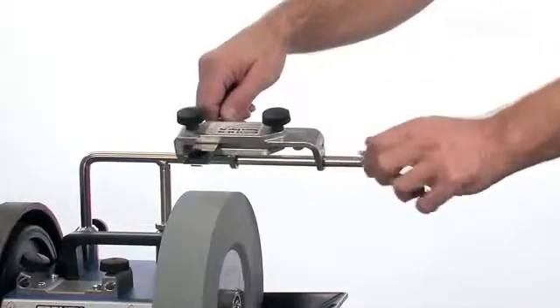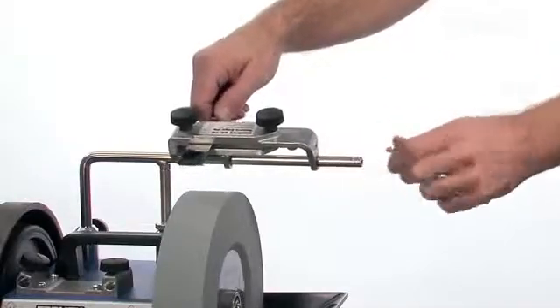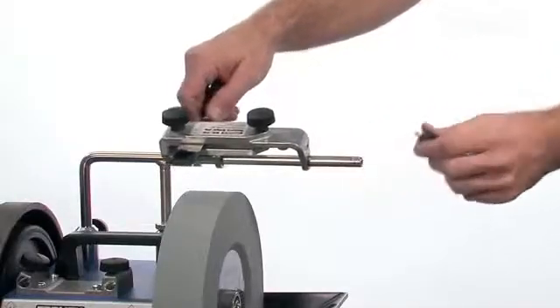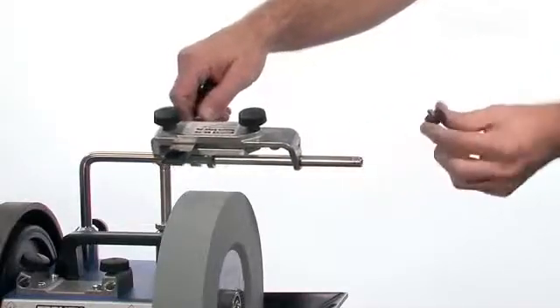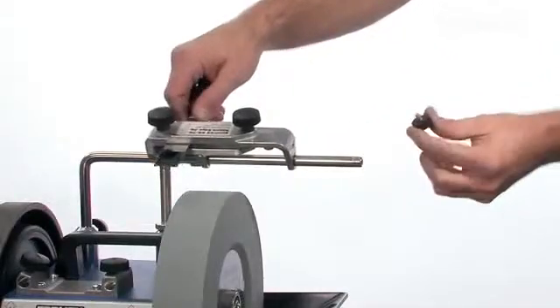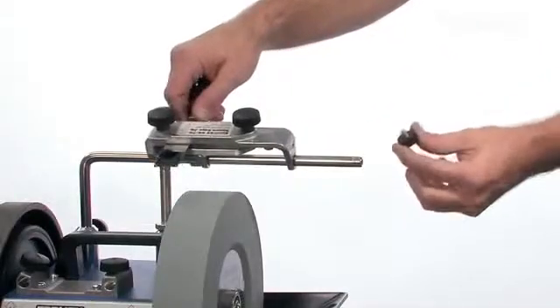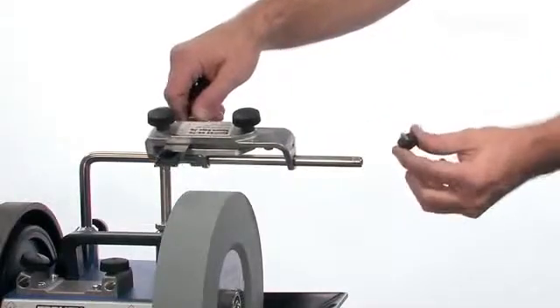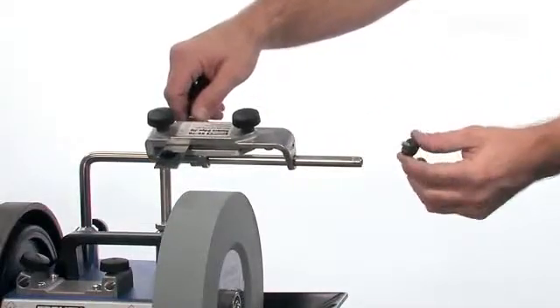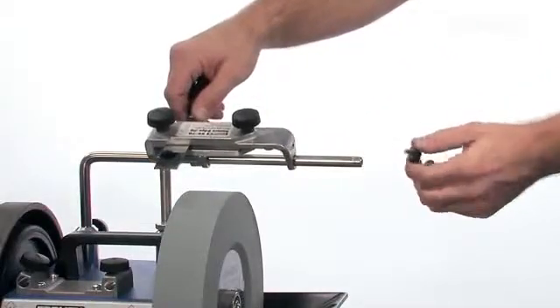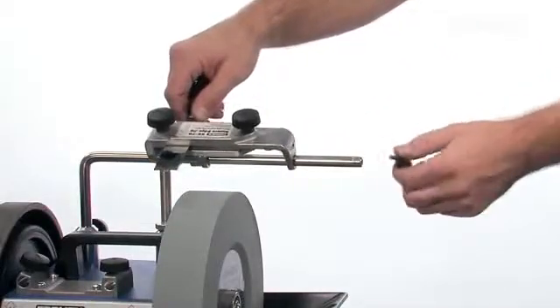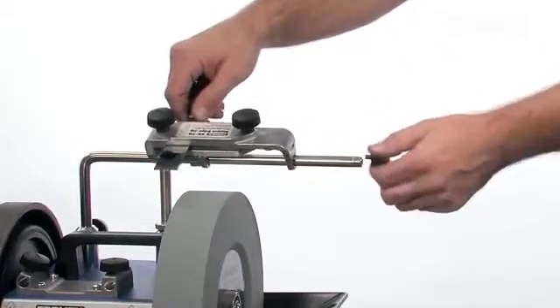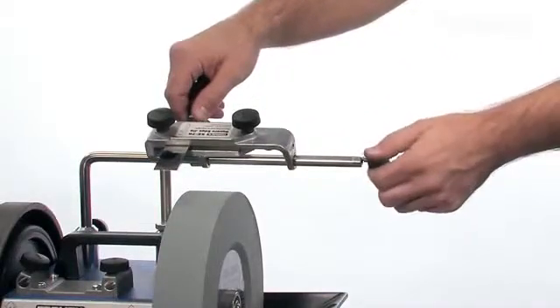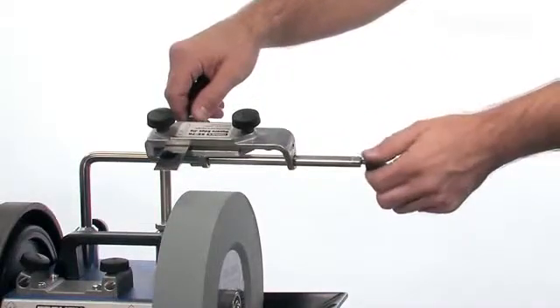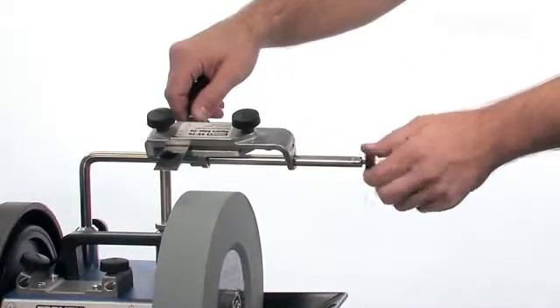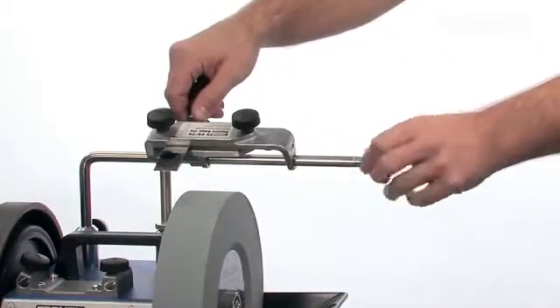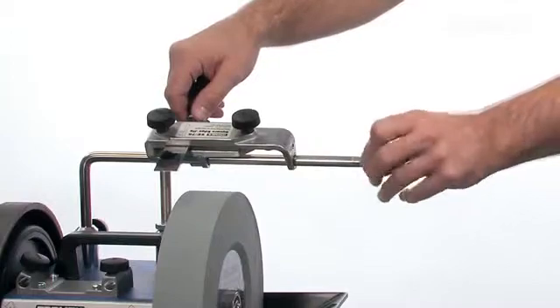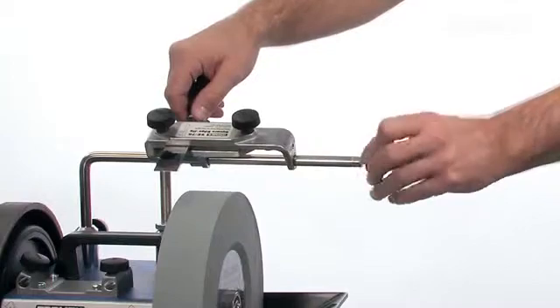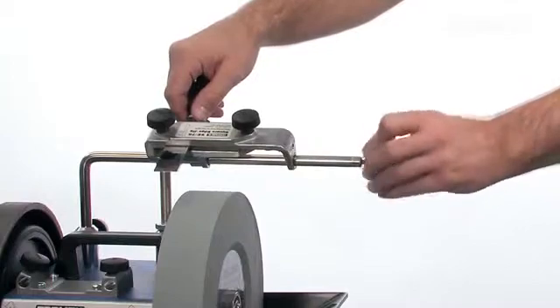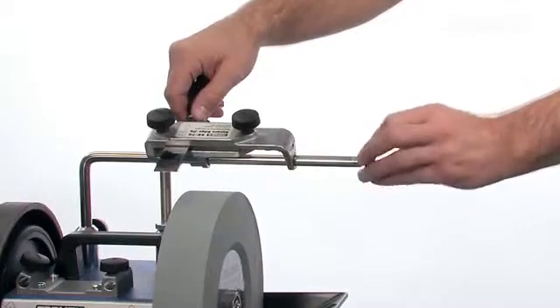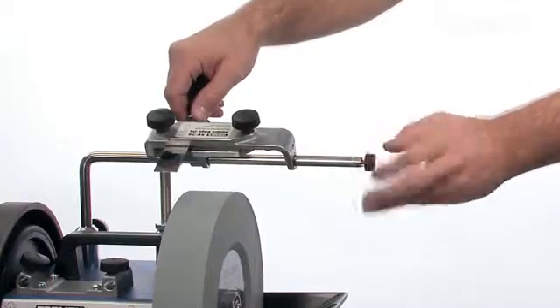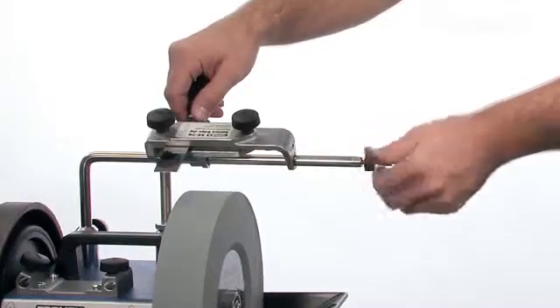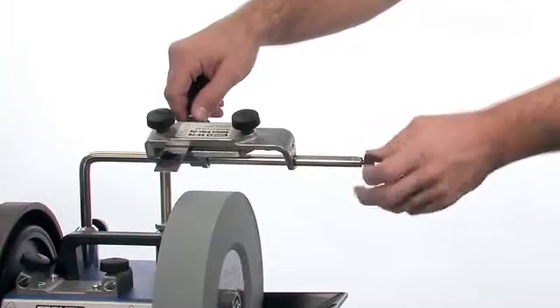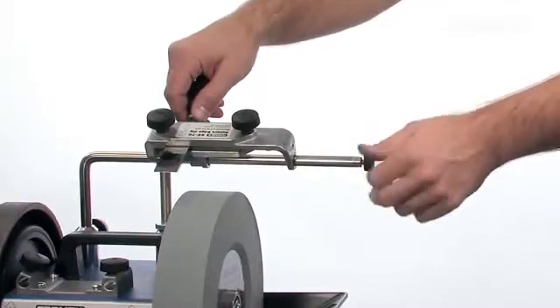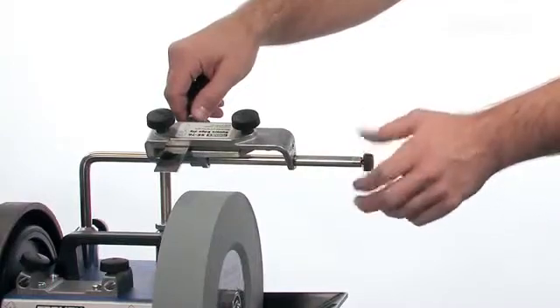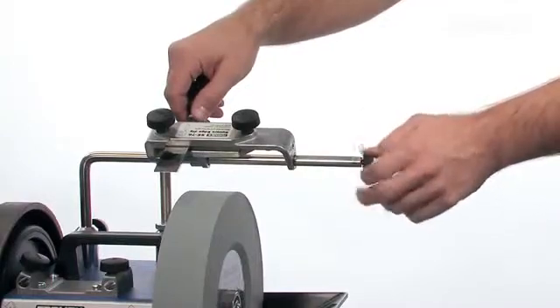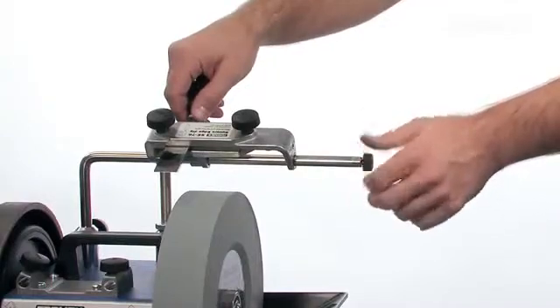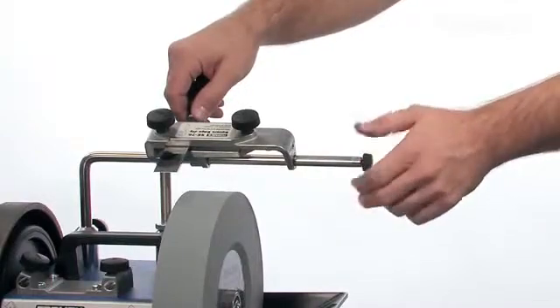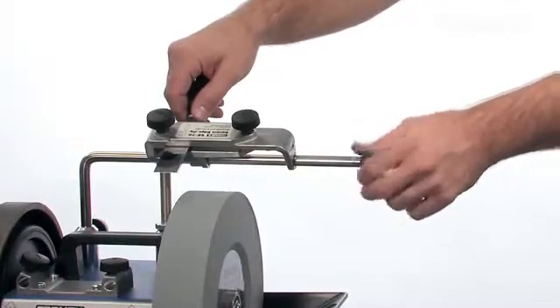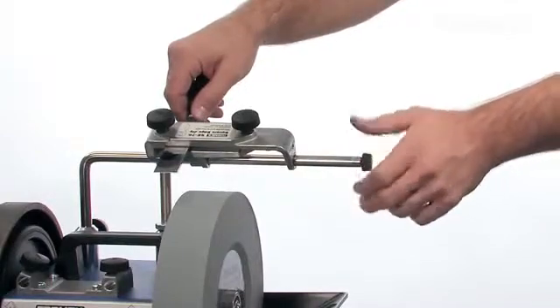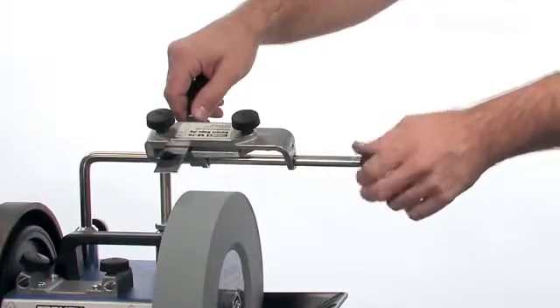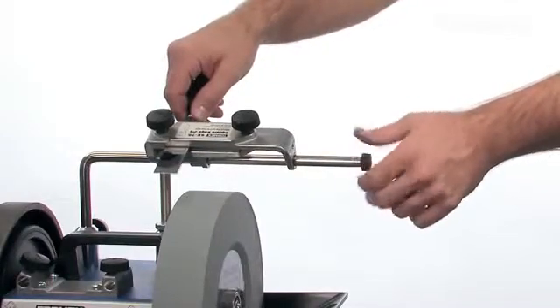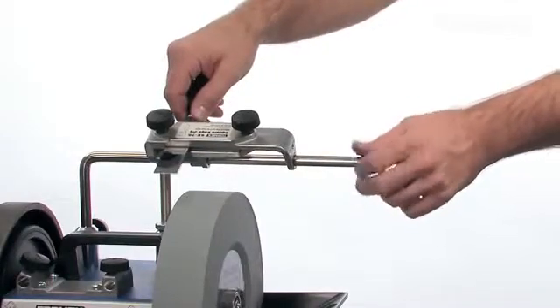Two safety stops are included, which make it easier to use the full width of the stone.